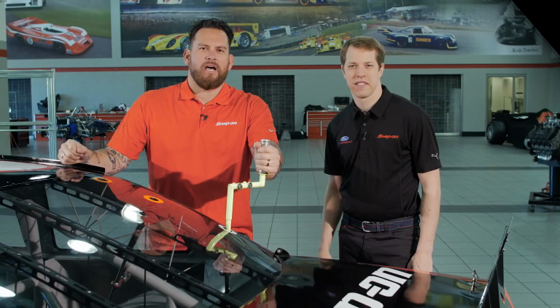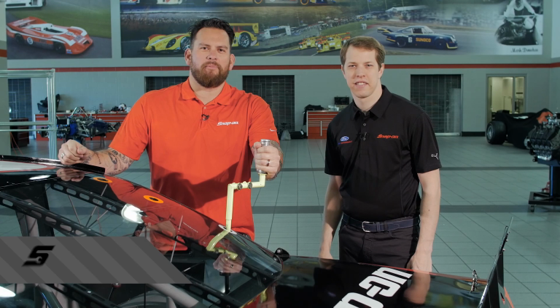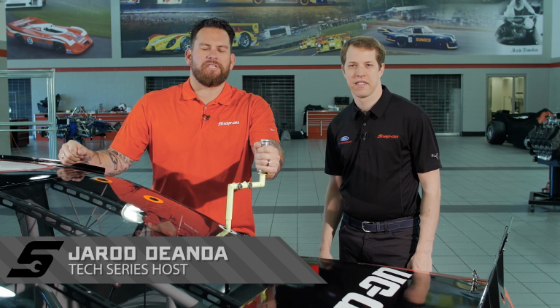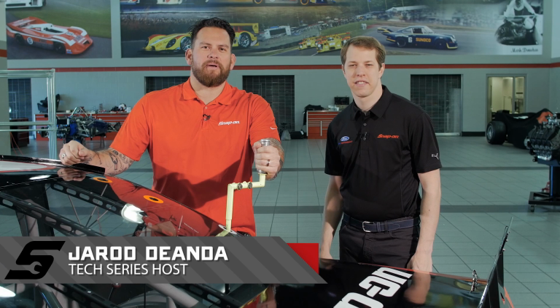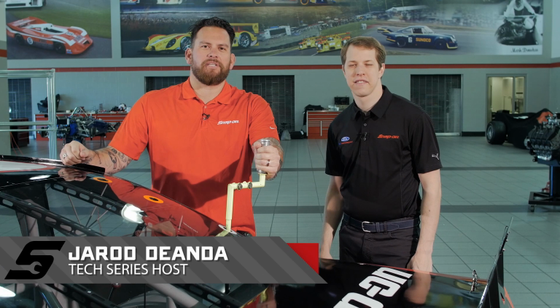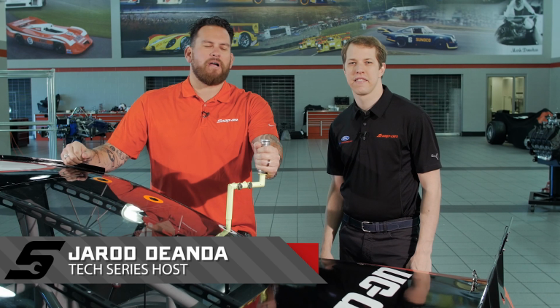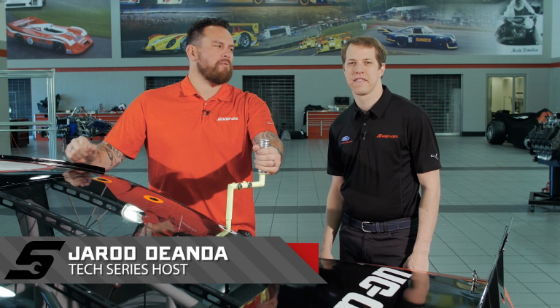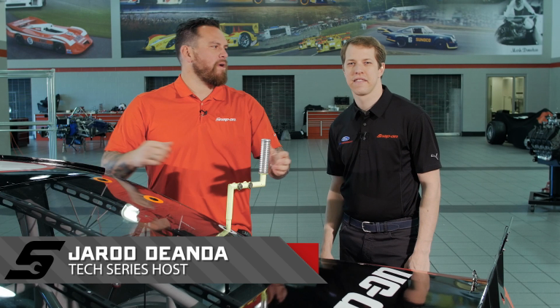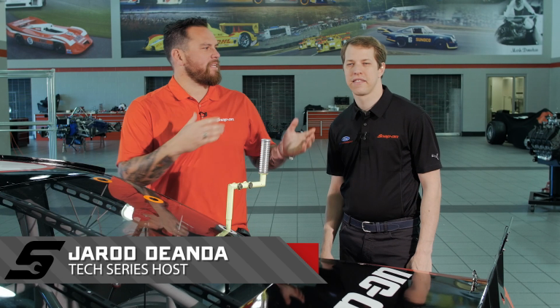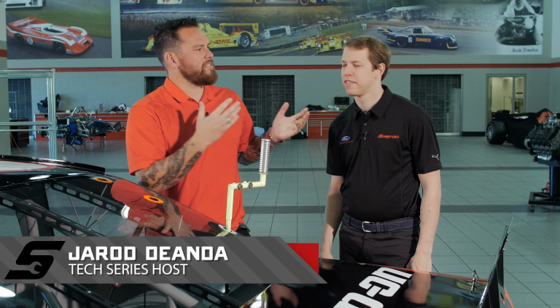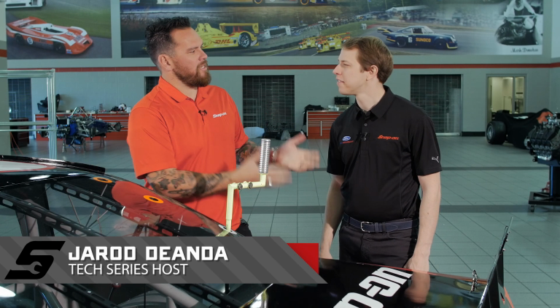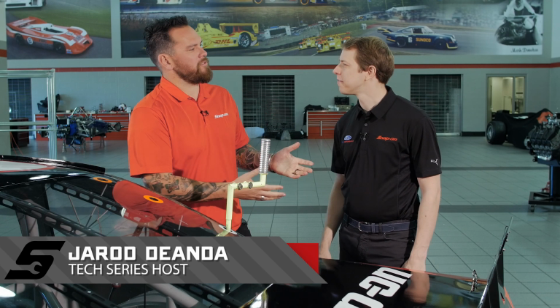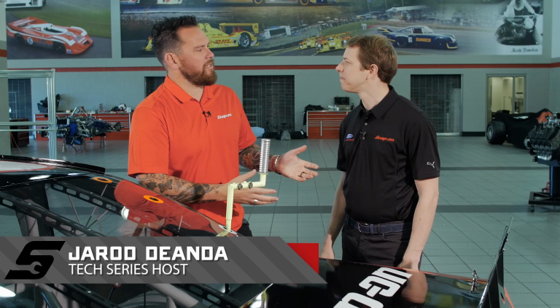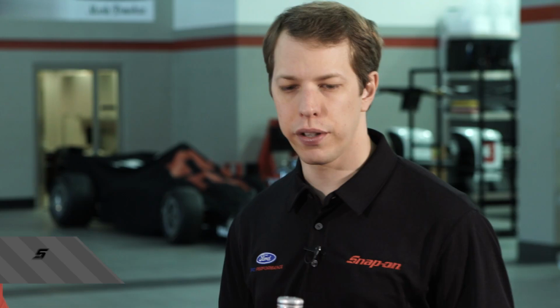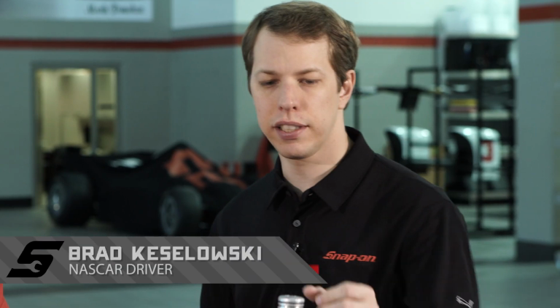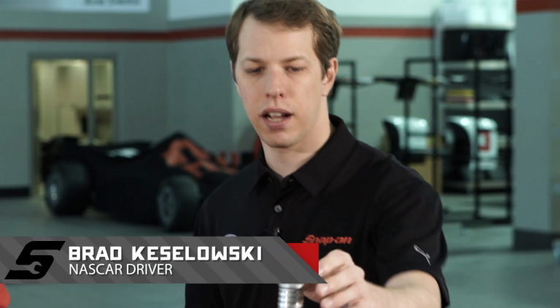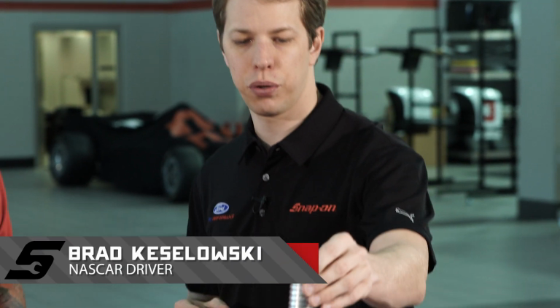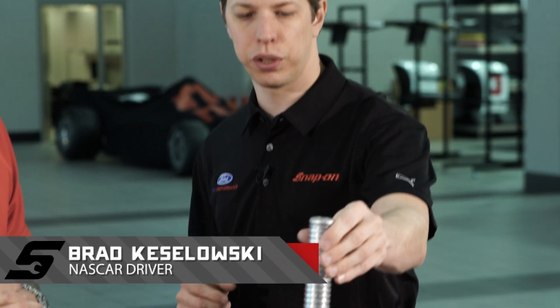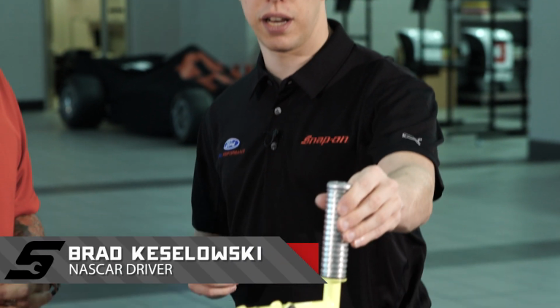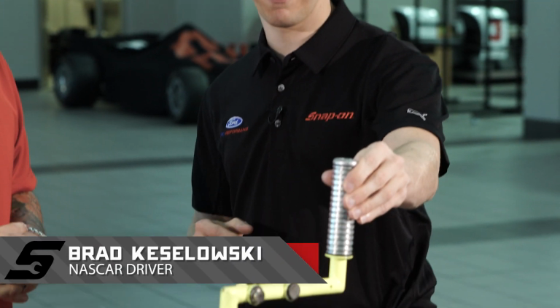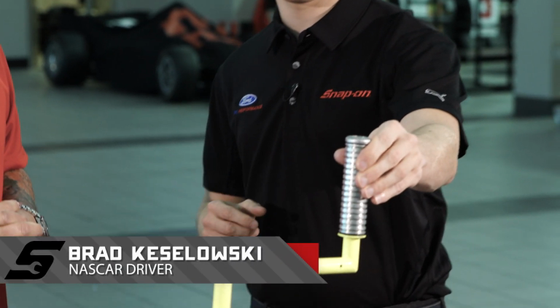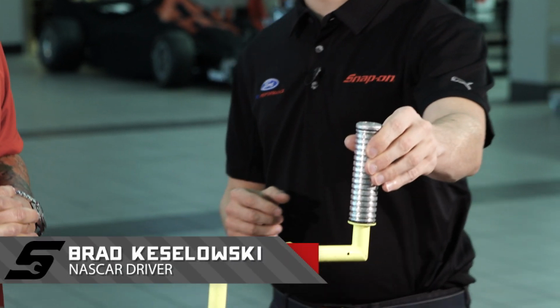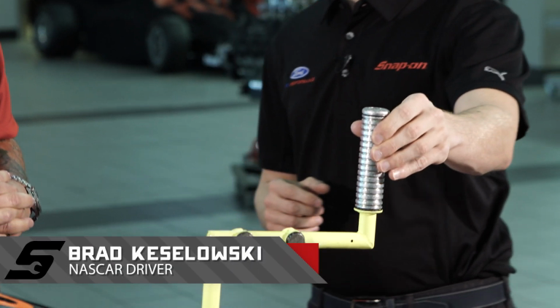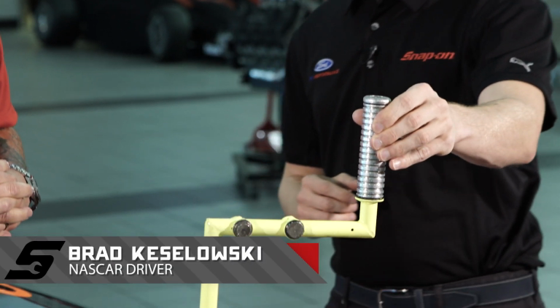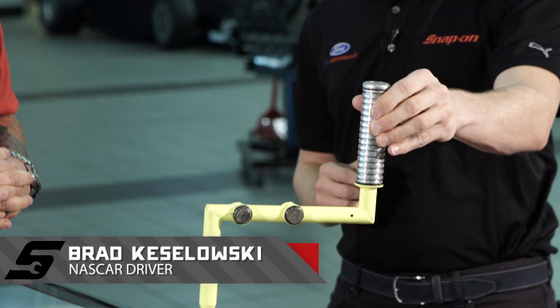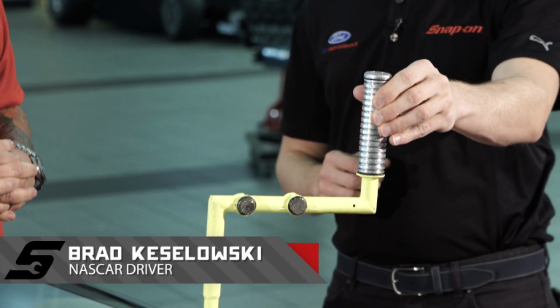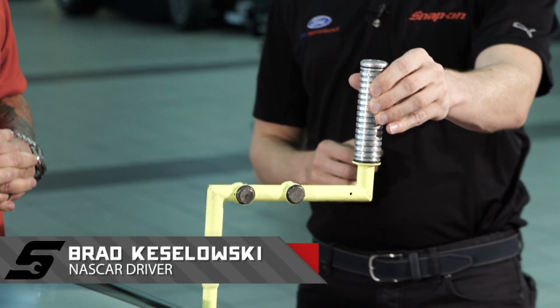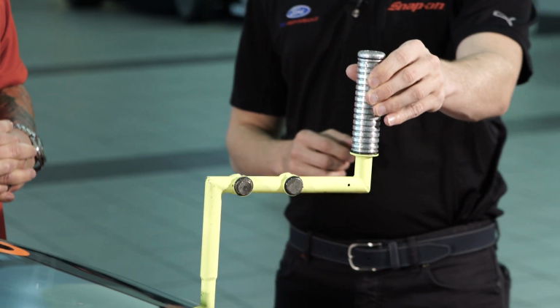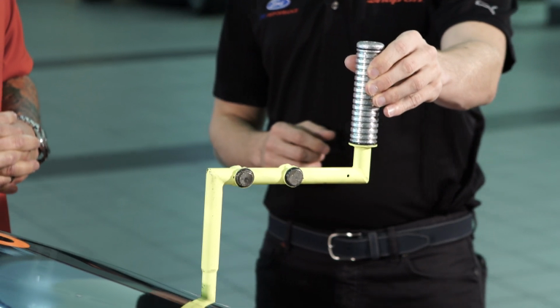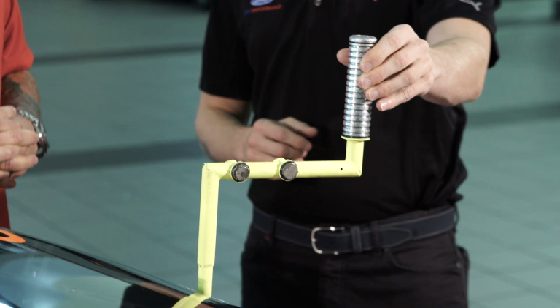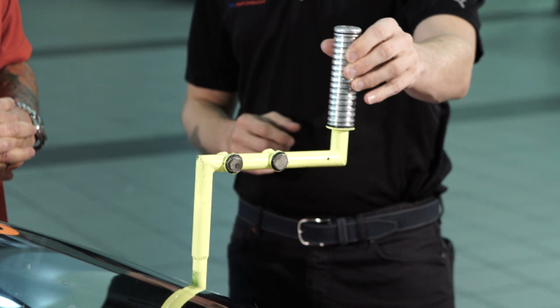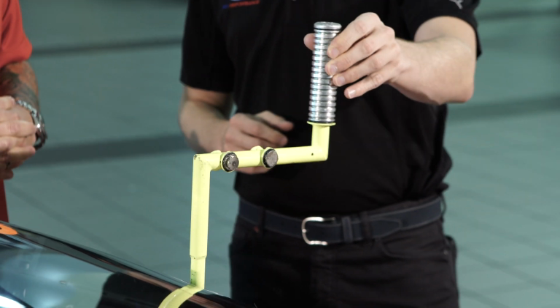I'm with Team Penske driver Brad Keselowski. This tool you see in front of you here is actually a track bar adjuster.